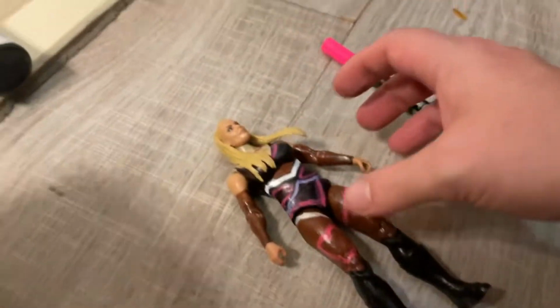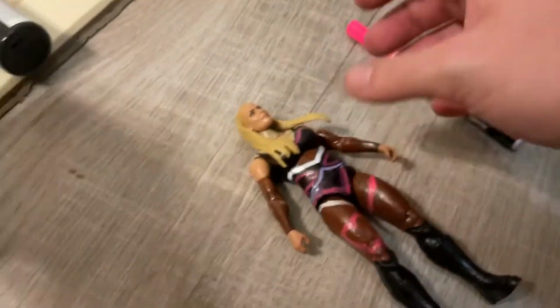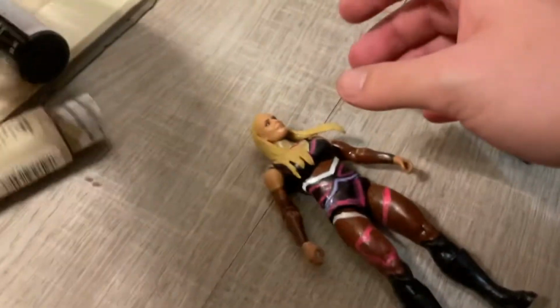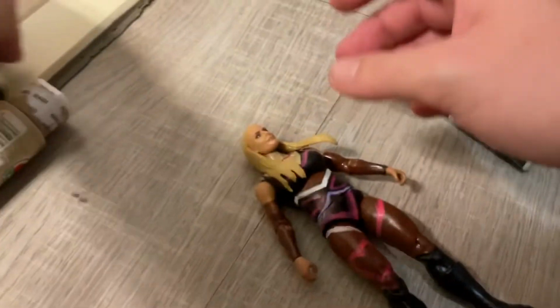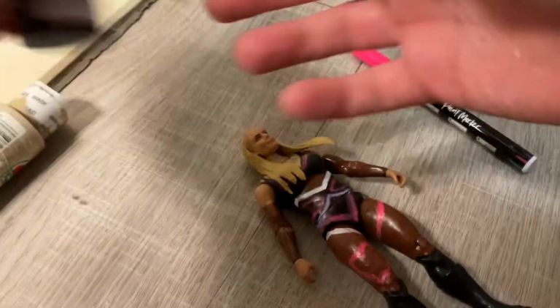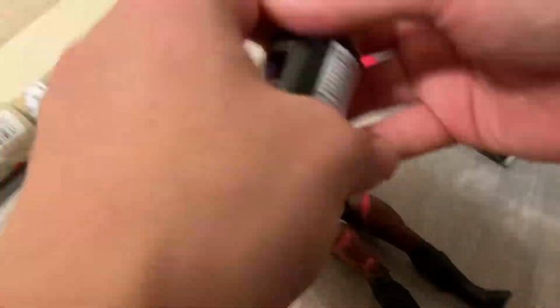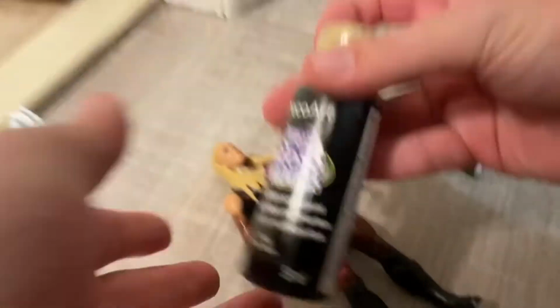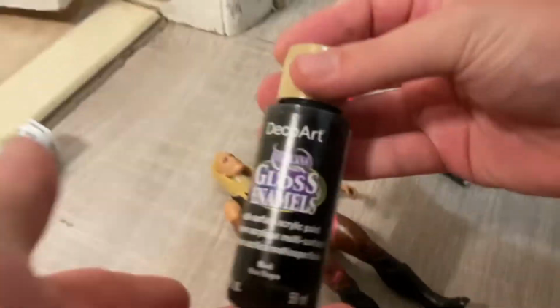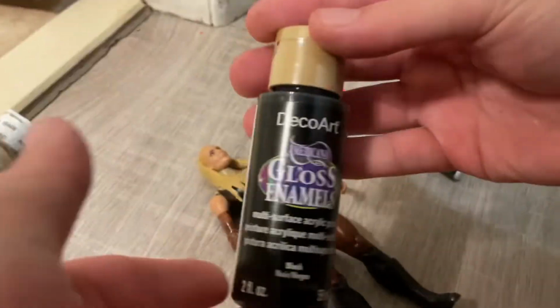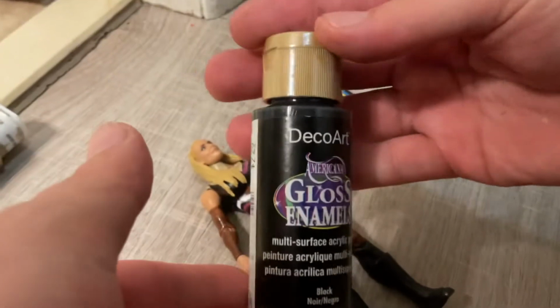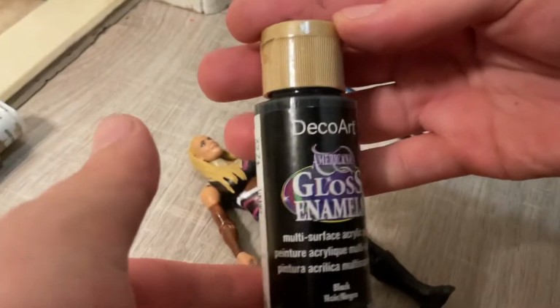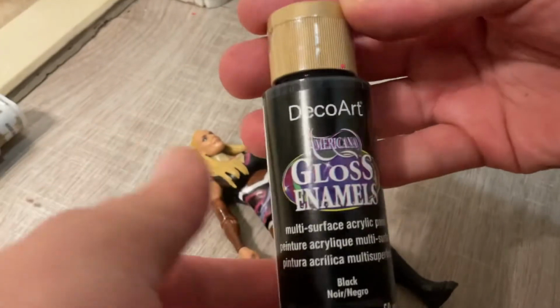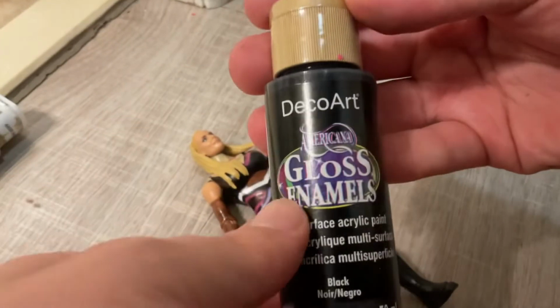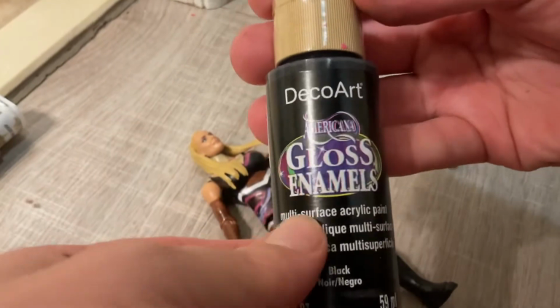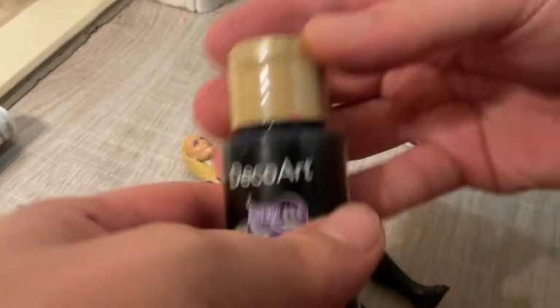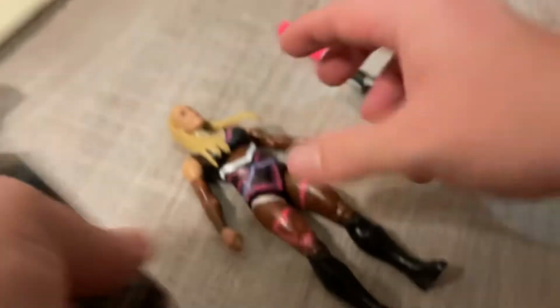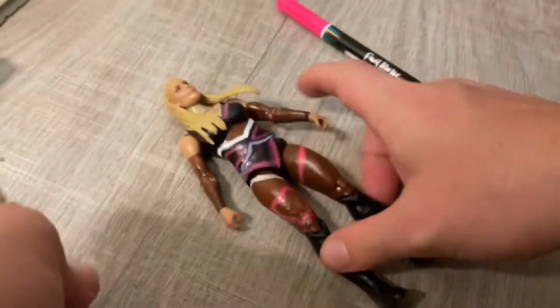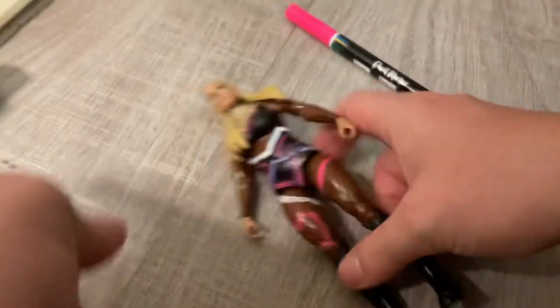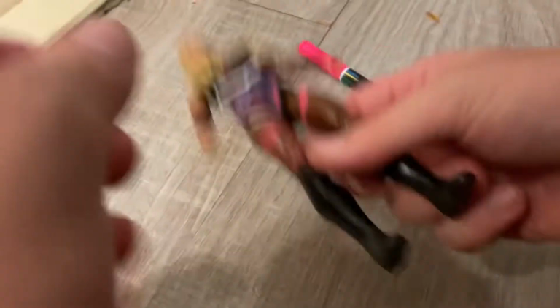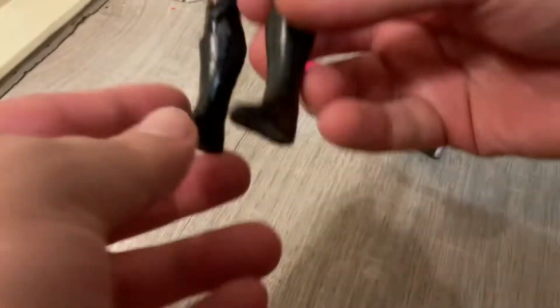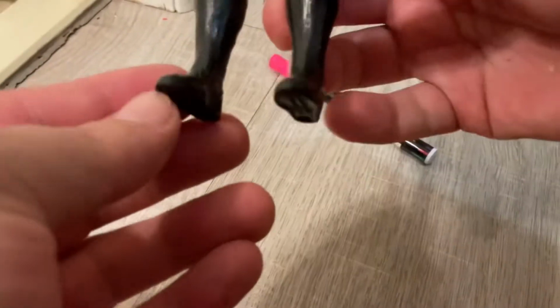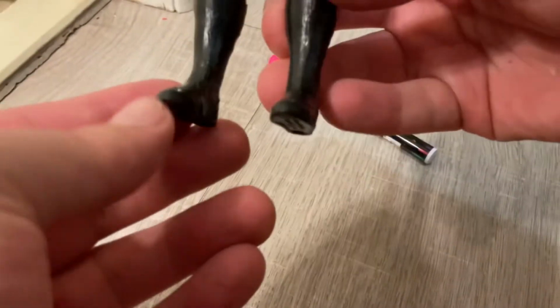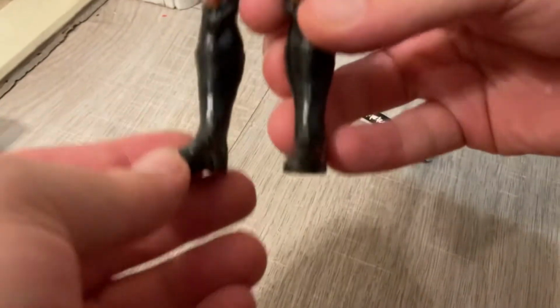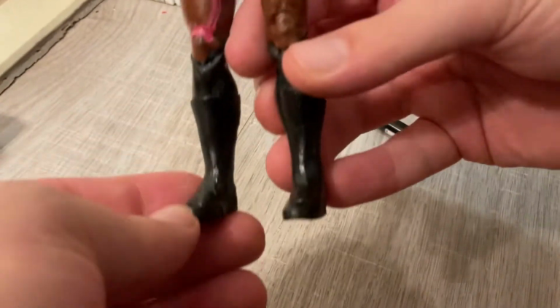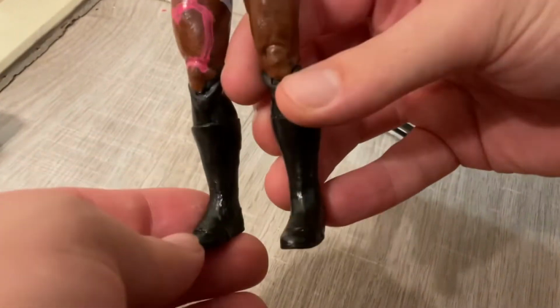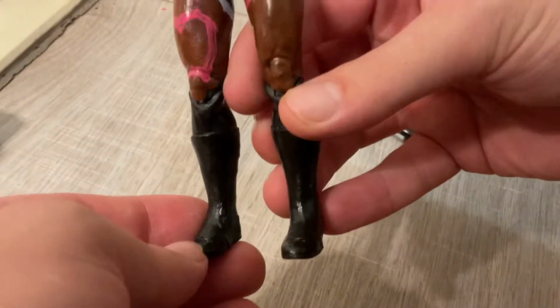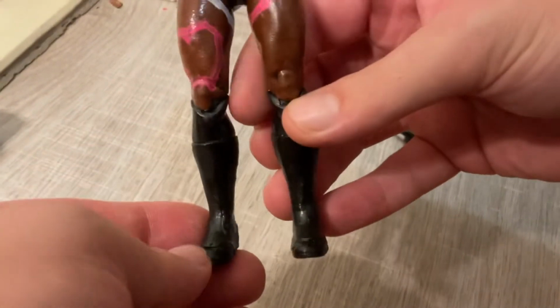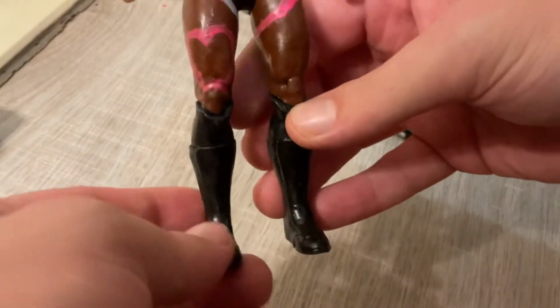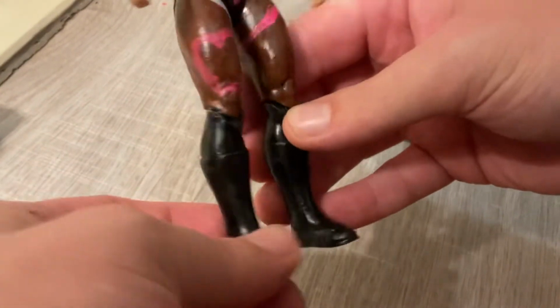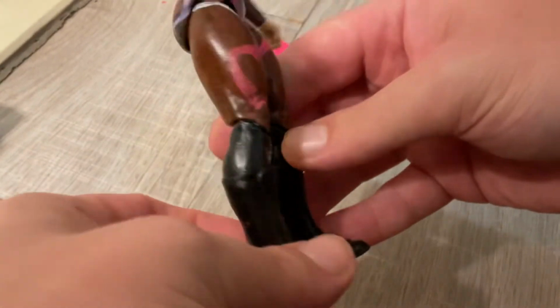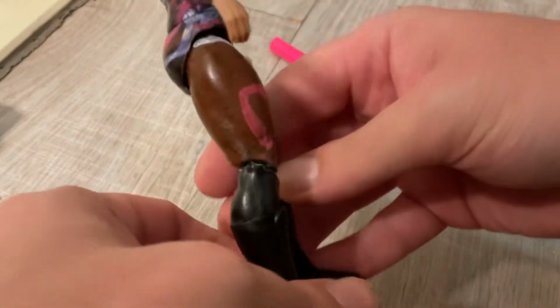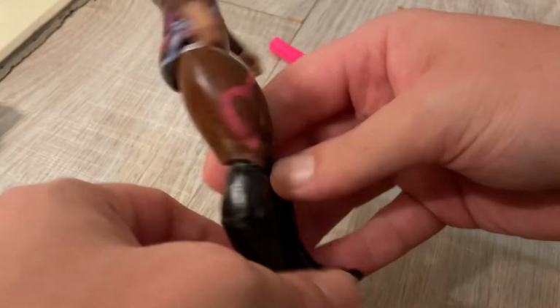I used Marta Mart for the black. I used this one for the boots — the gloss boots — for the detail on there.